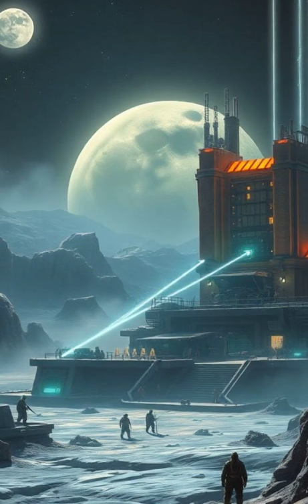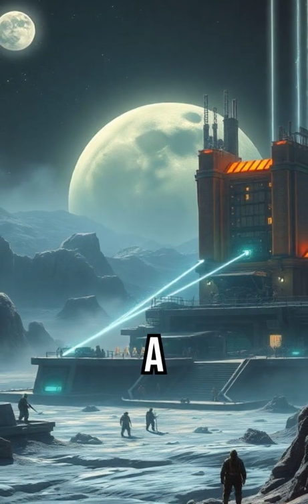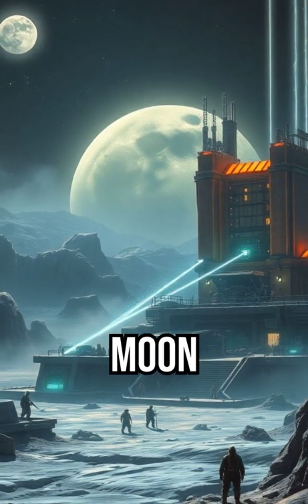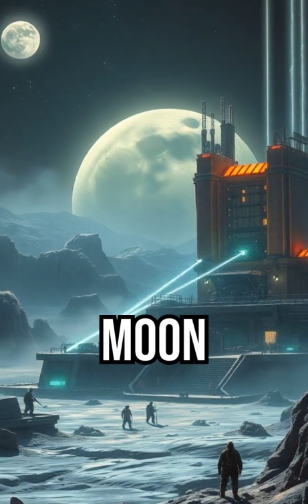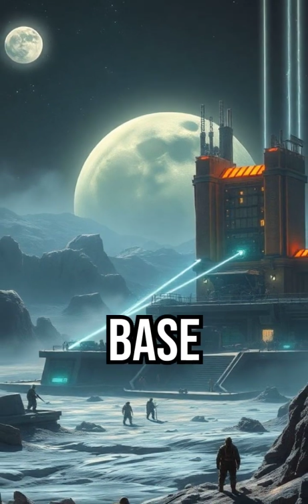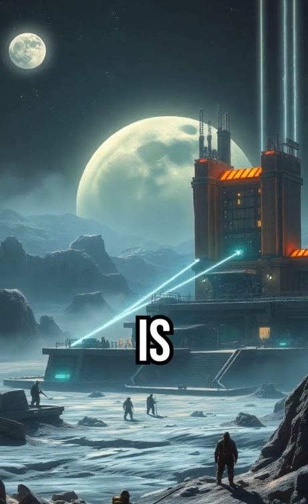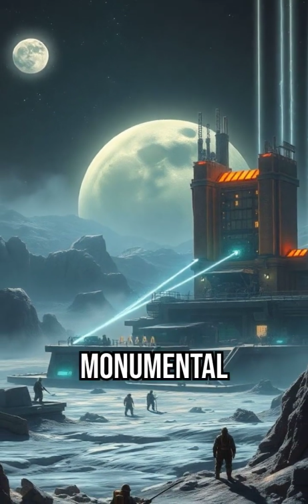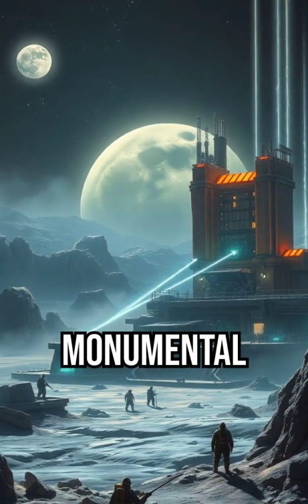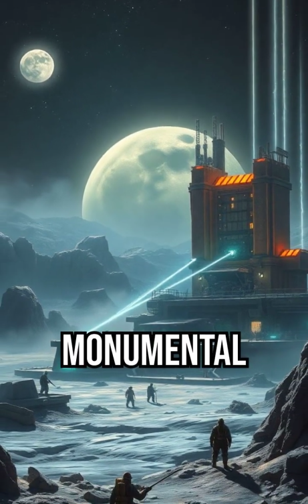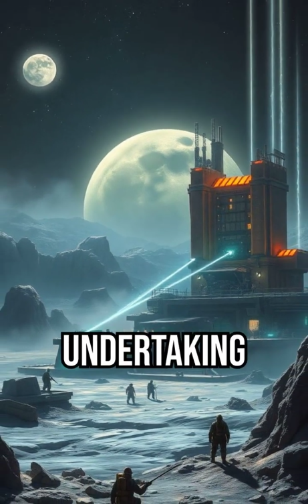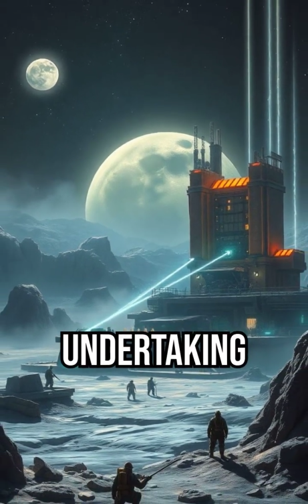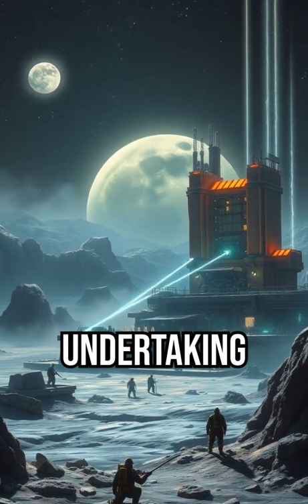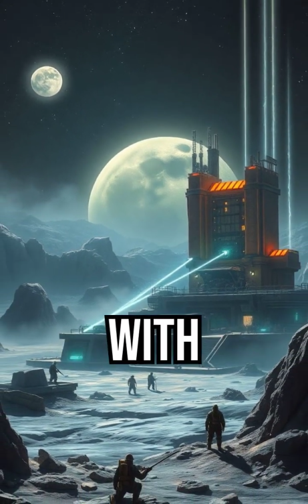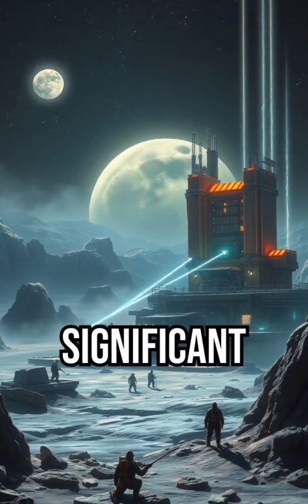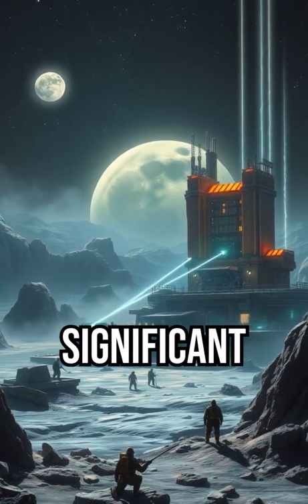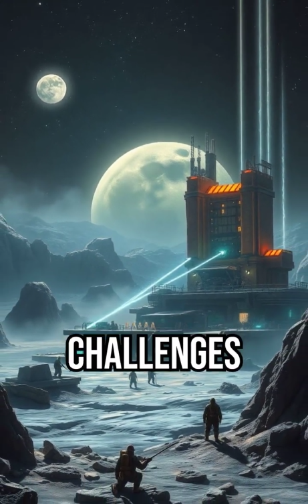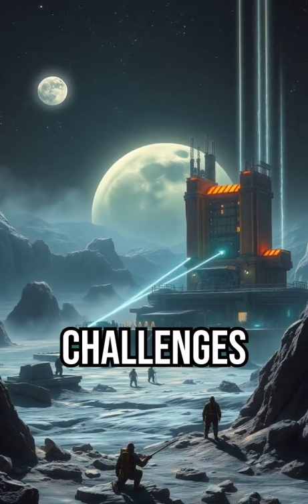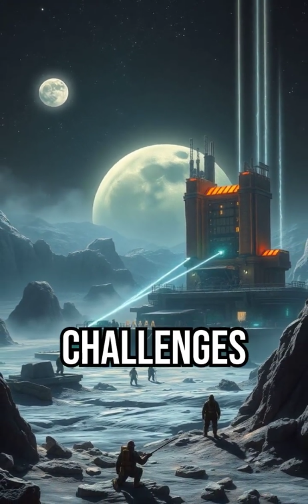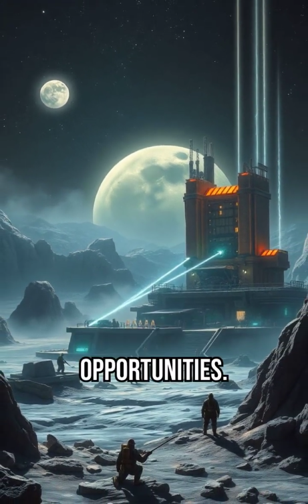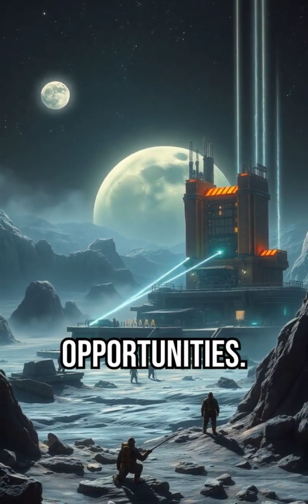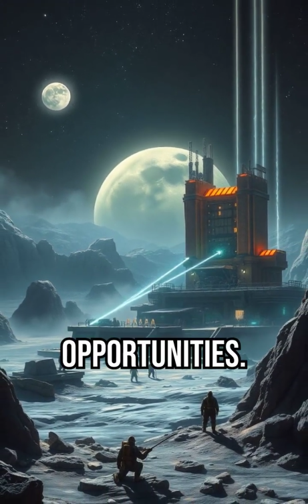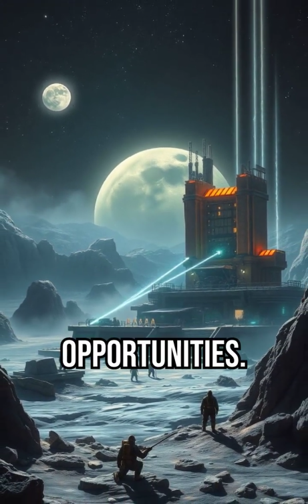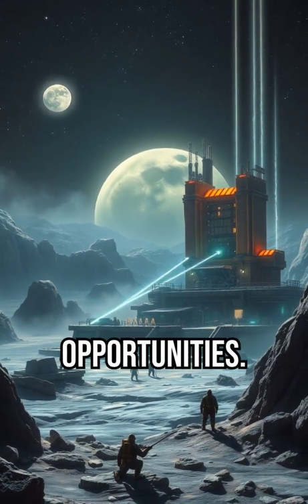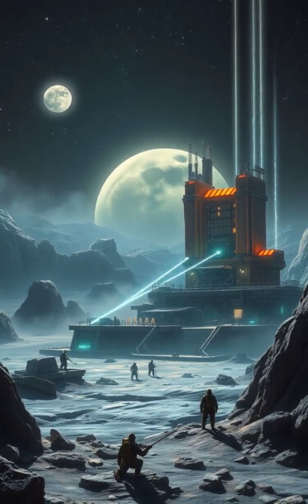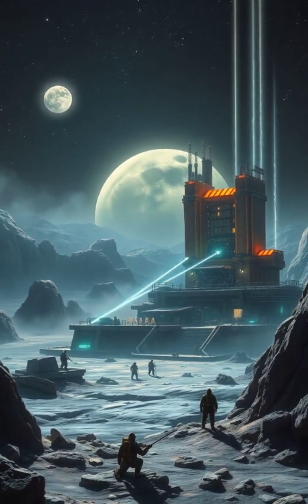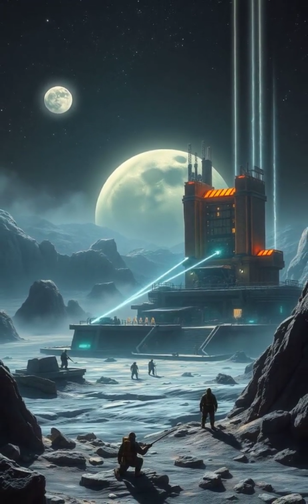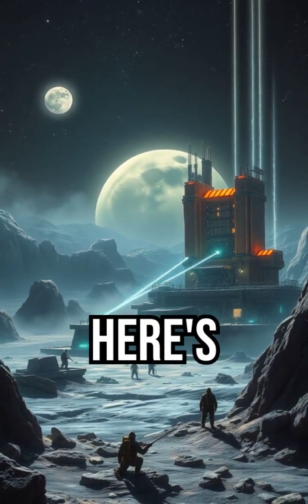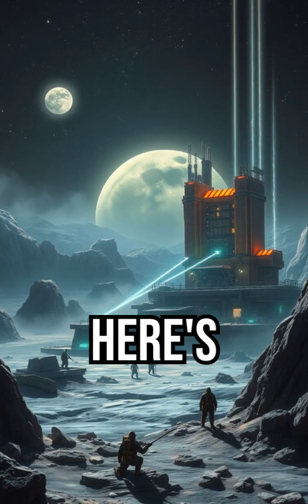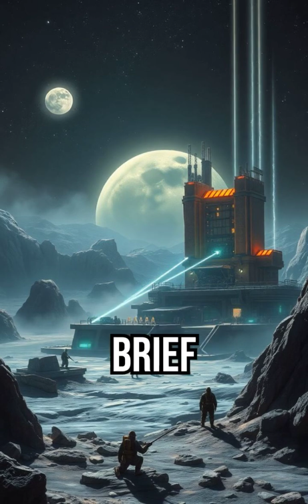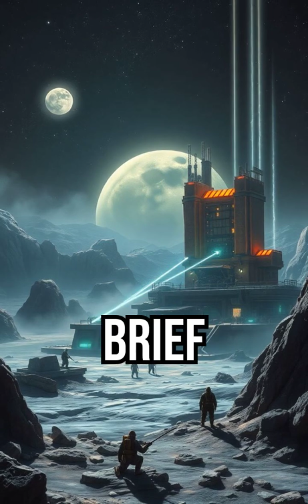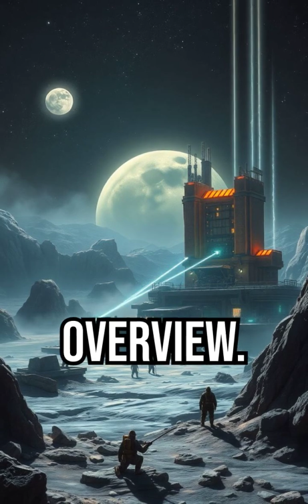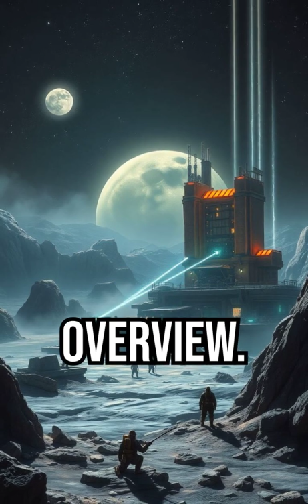Building a moon base is a monumental undertaking with significant challenges and opportunities. Here's a brief overview.